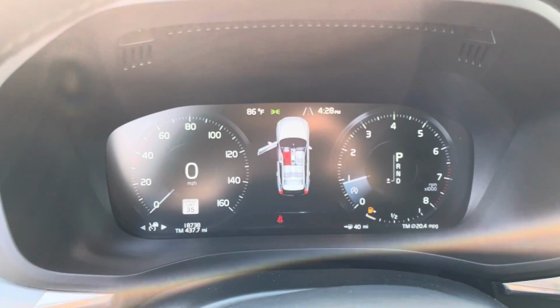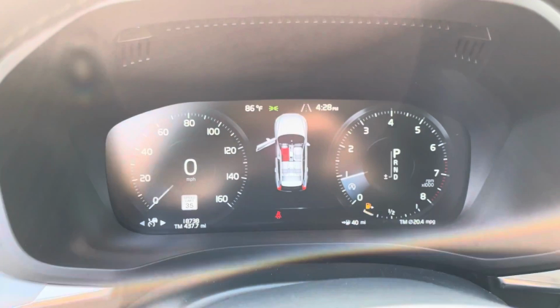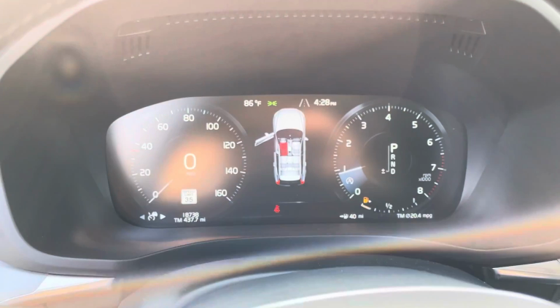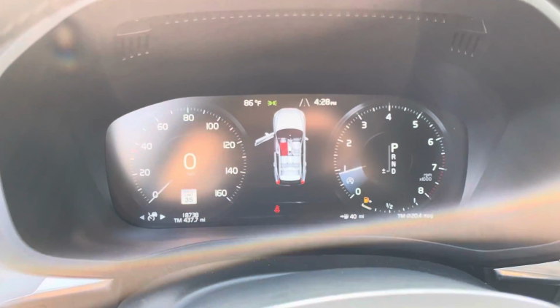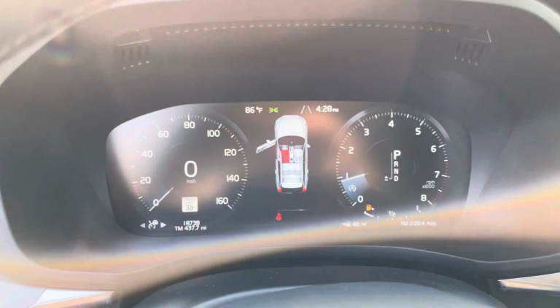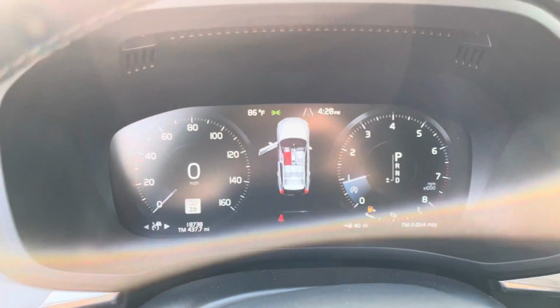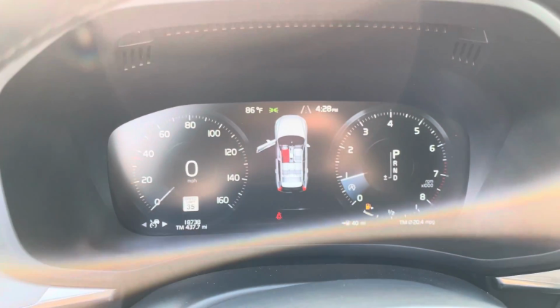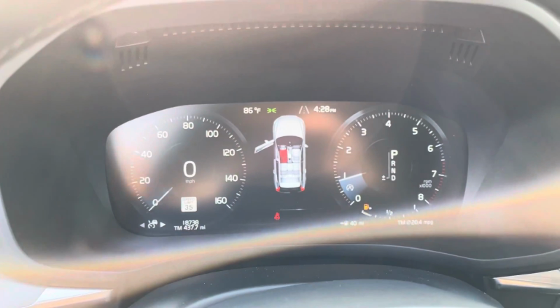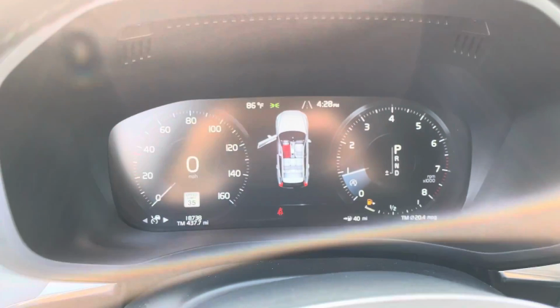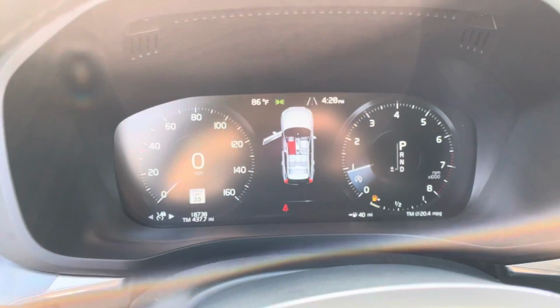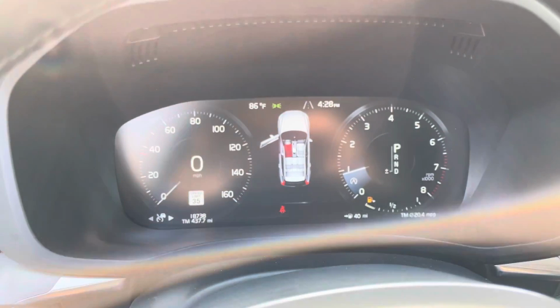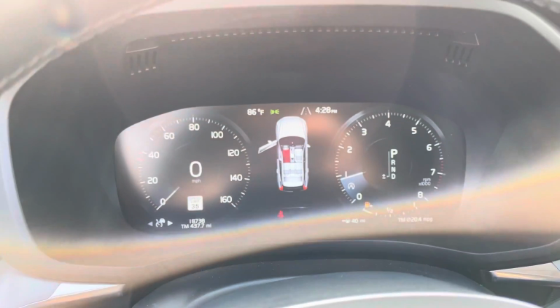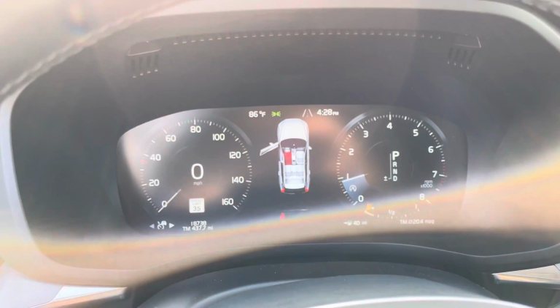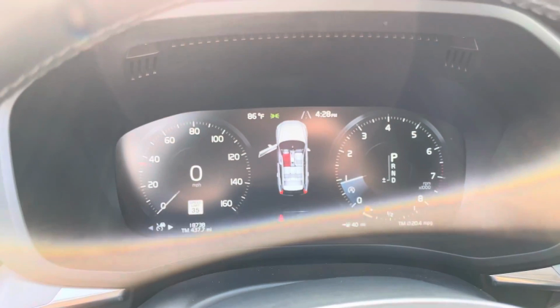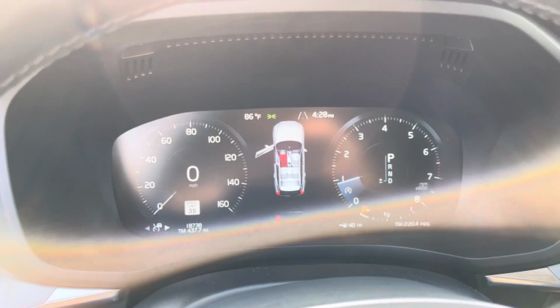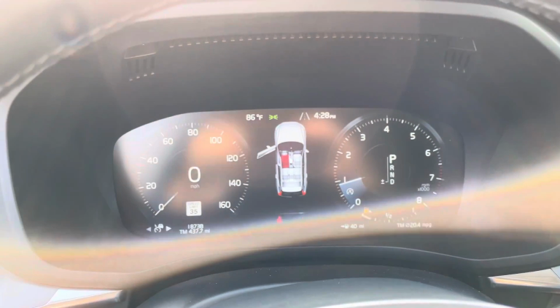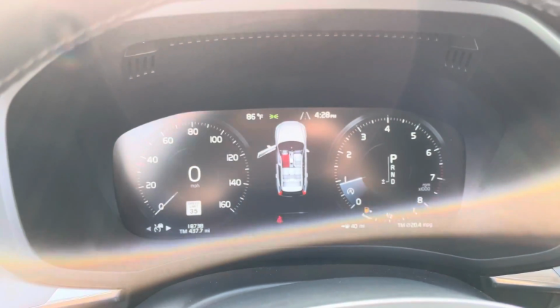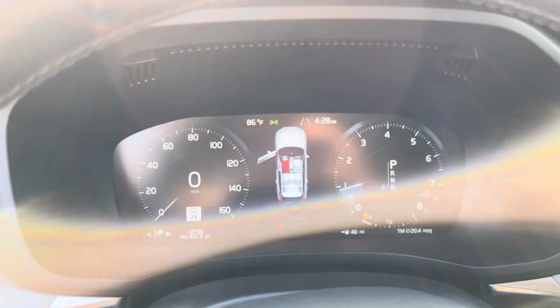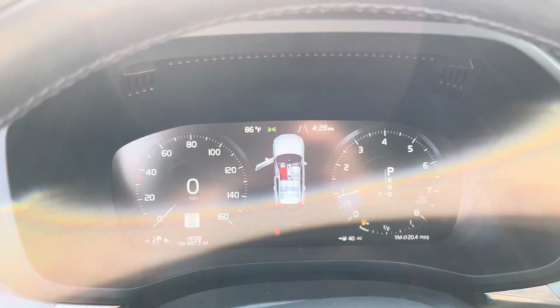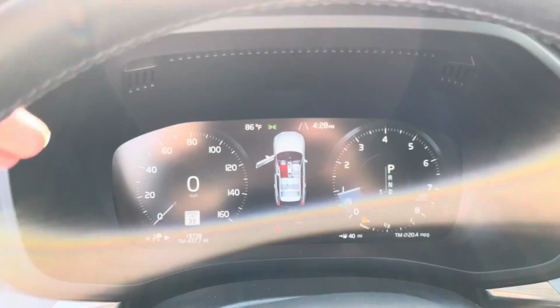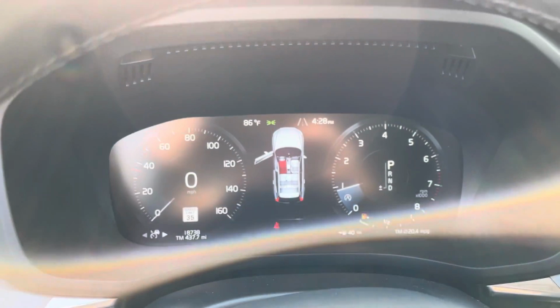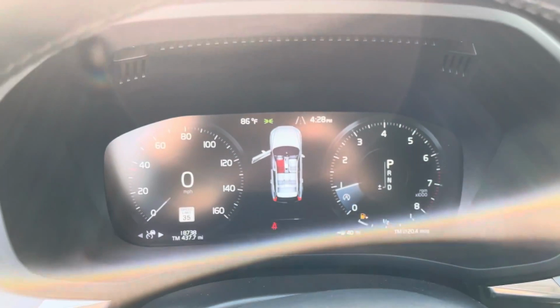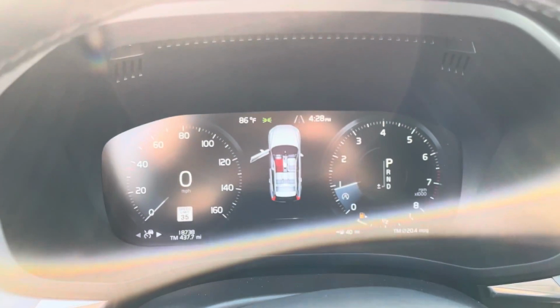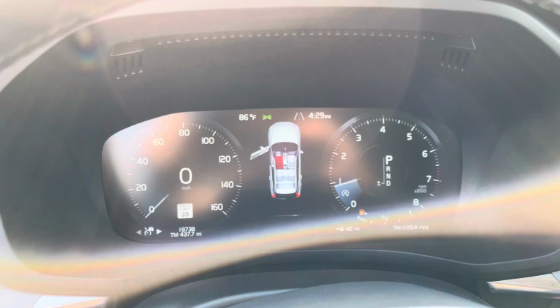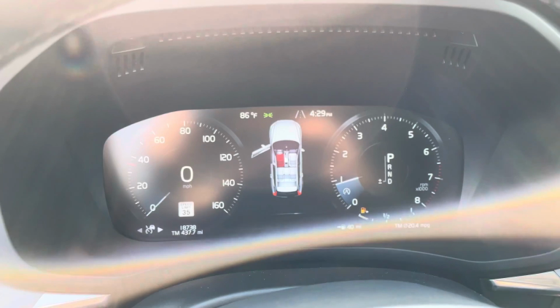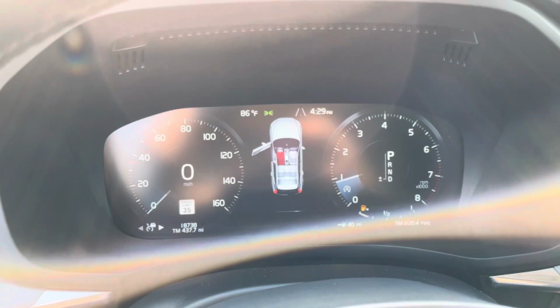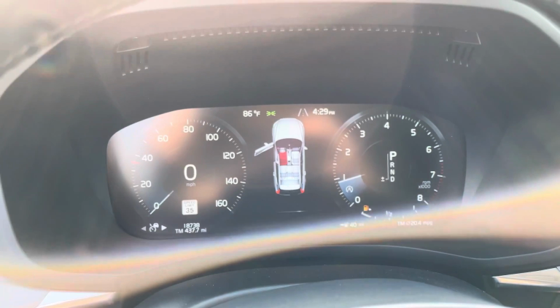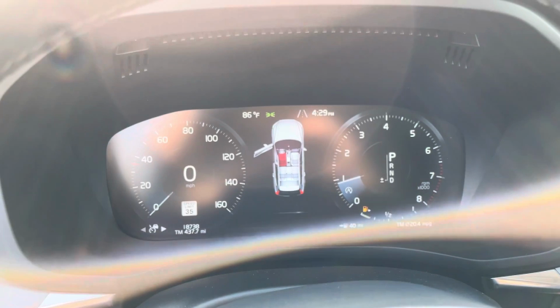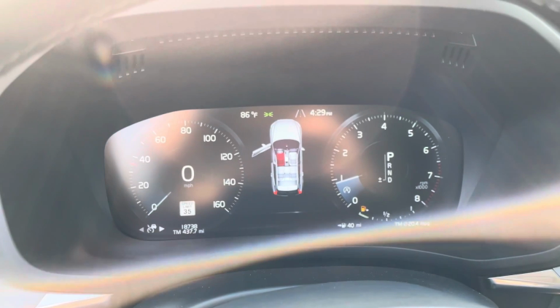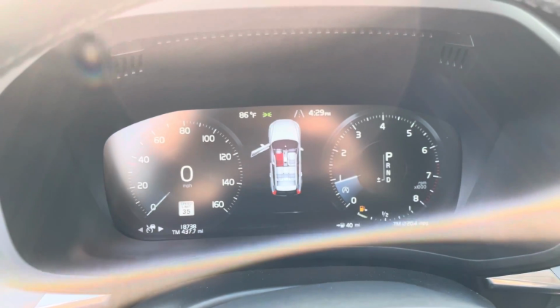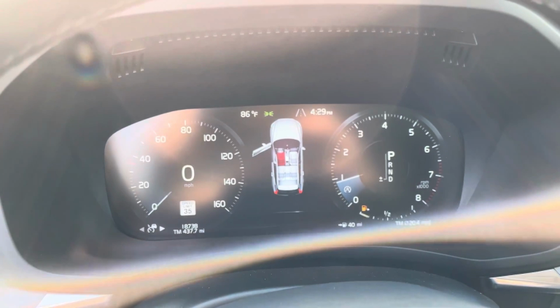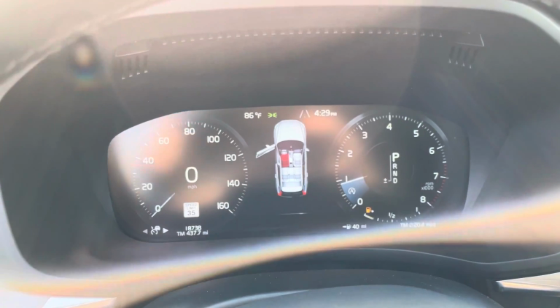So that's the adaptive part. And then when they pull out of your way, you'll go back to maintaining your 60 mph speed.